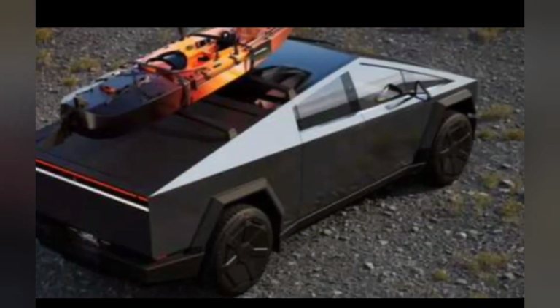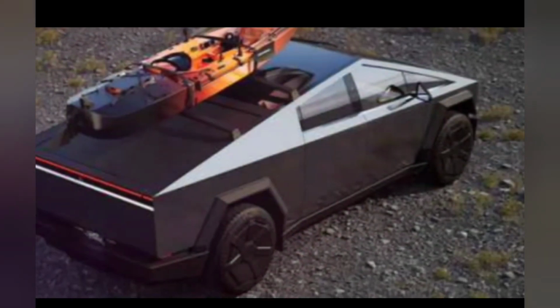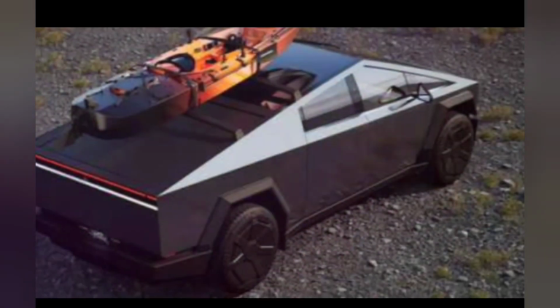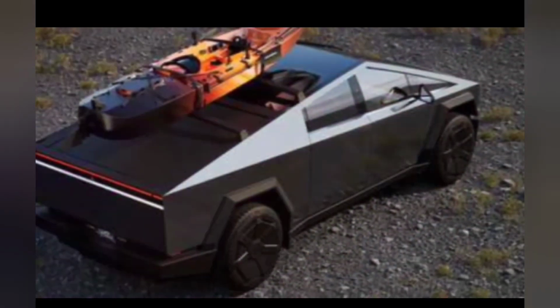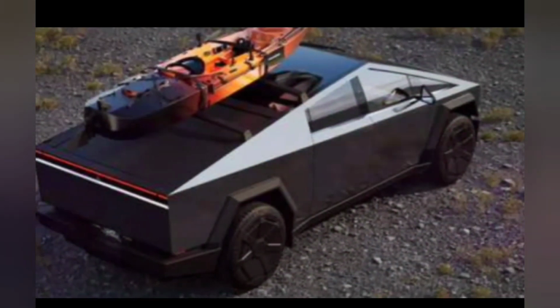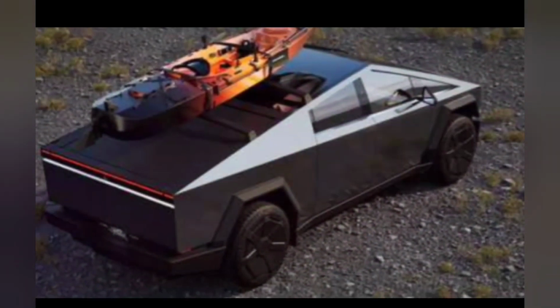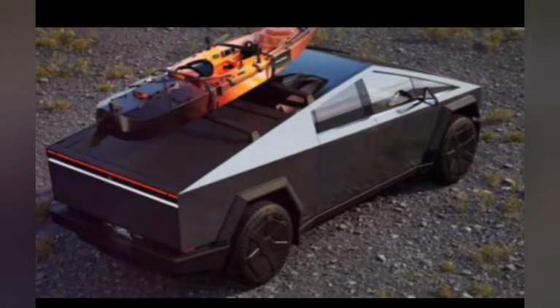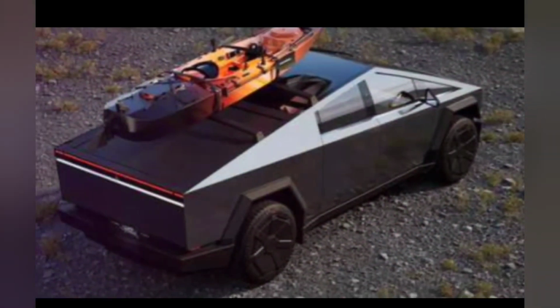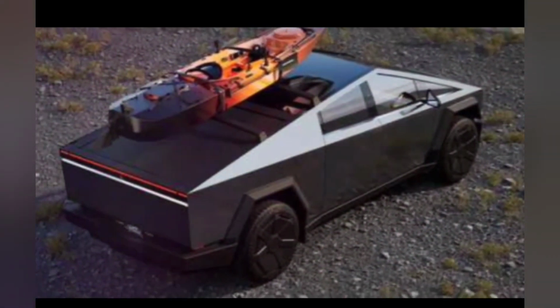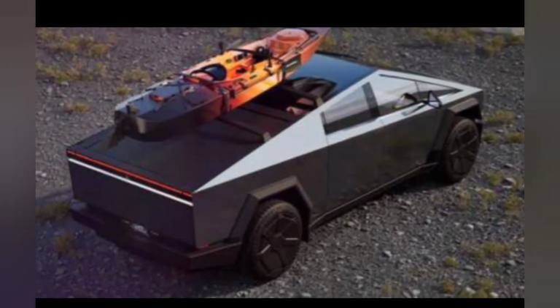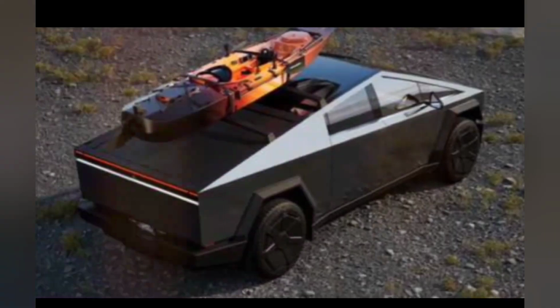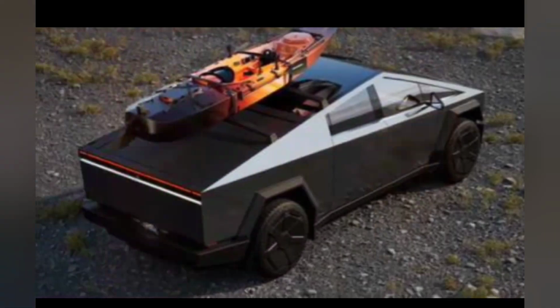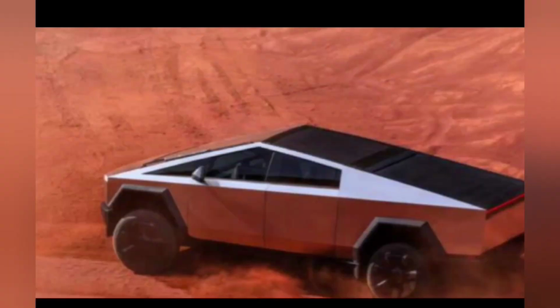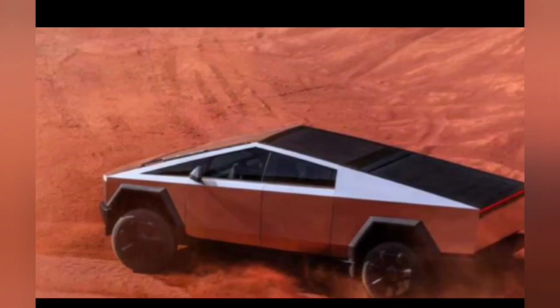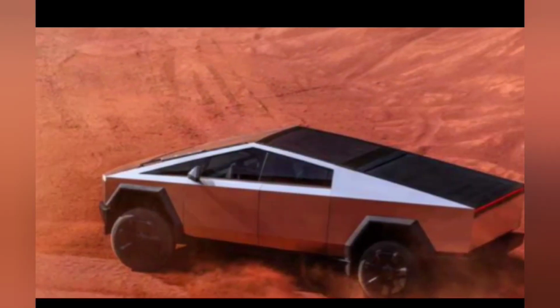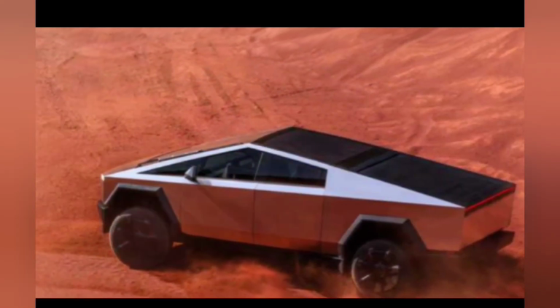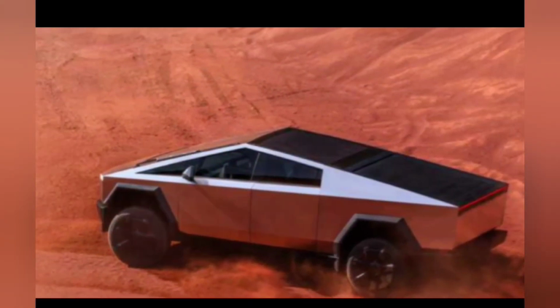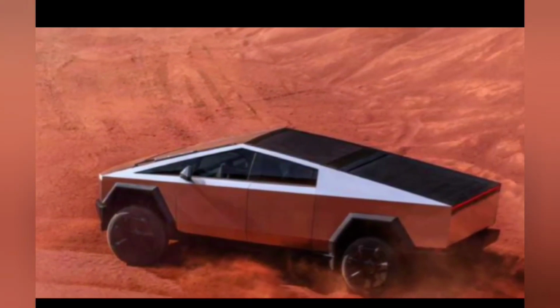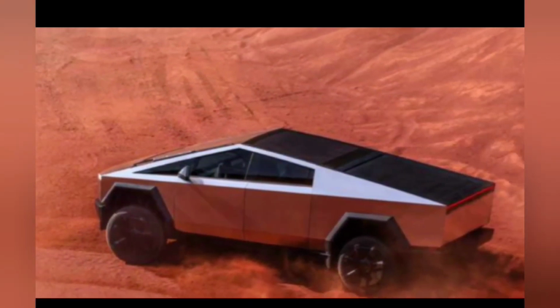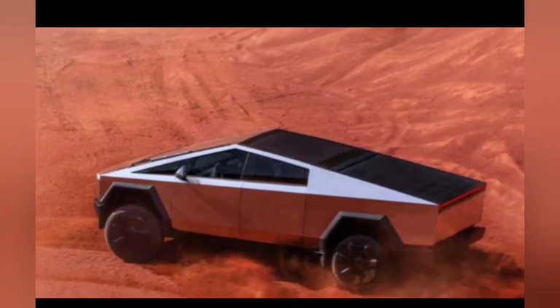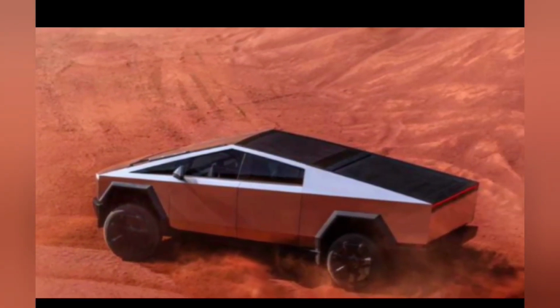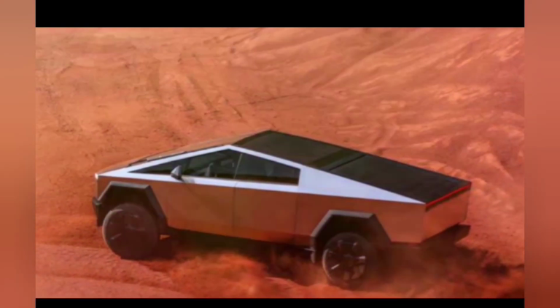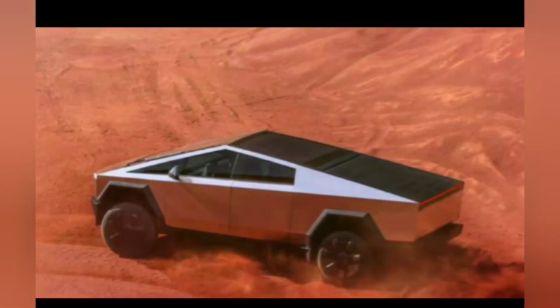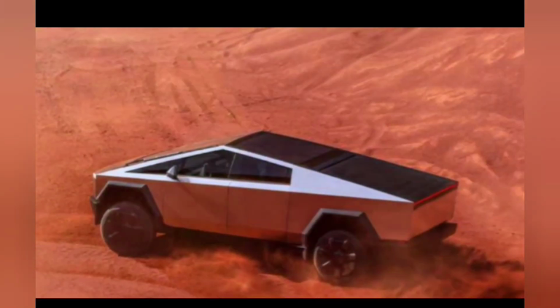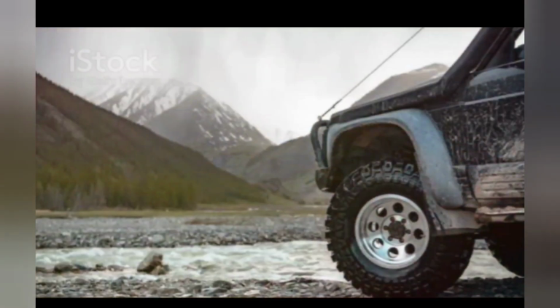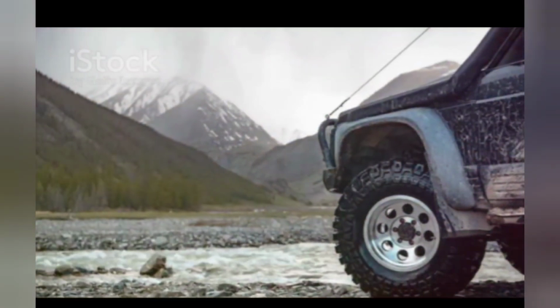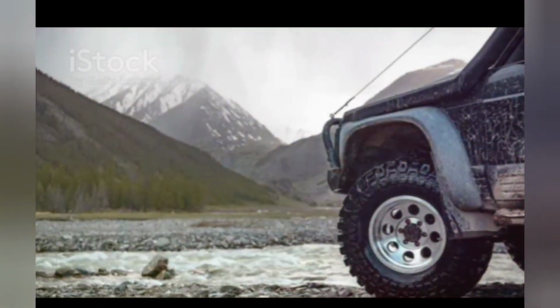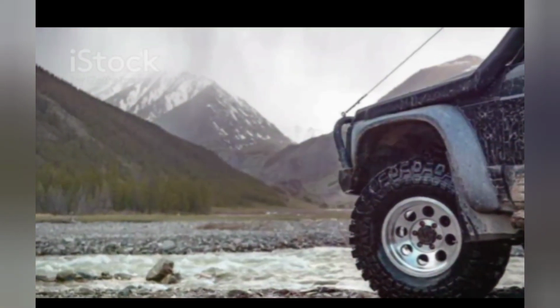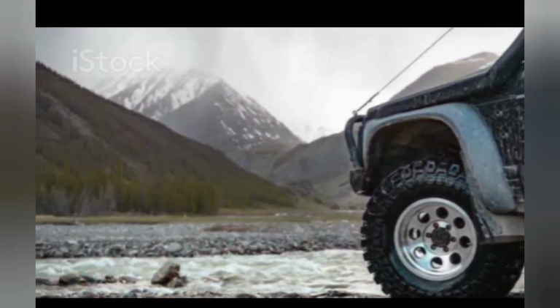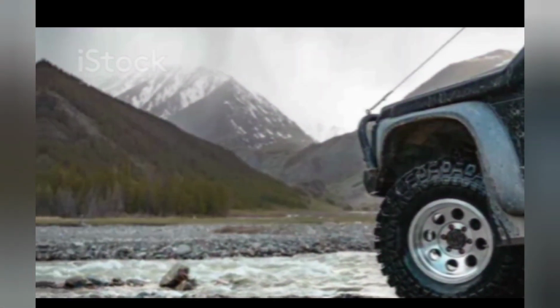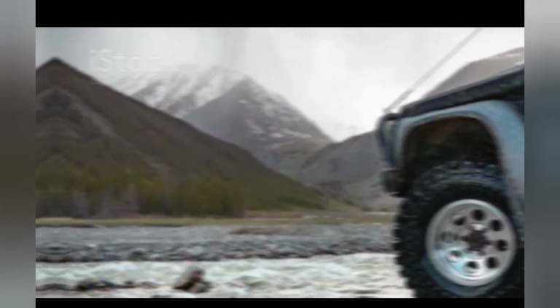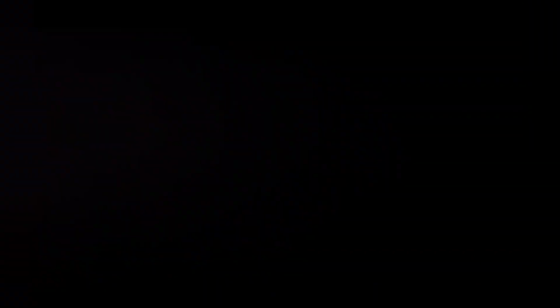The Tesla Cybertruck isn't just a vehicle — it's a revolution on wheels. Ready to join the ride?